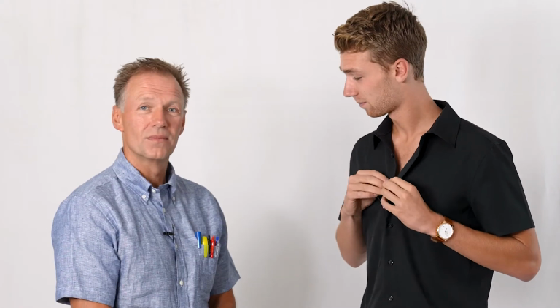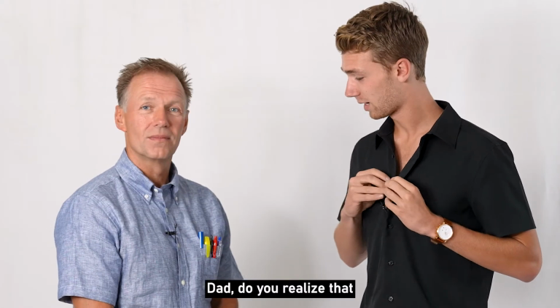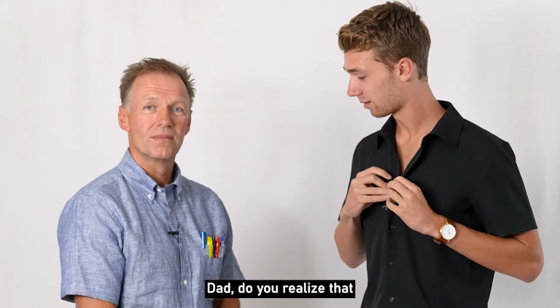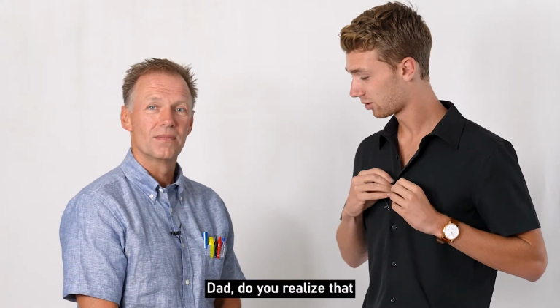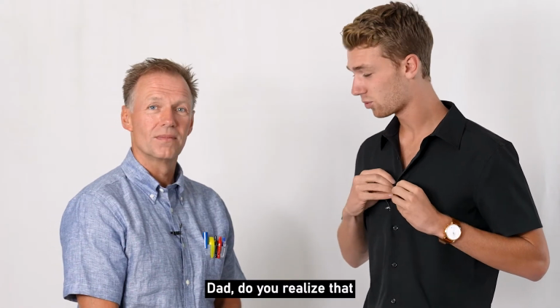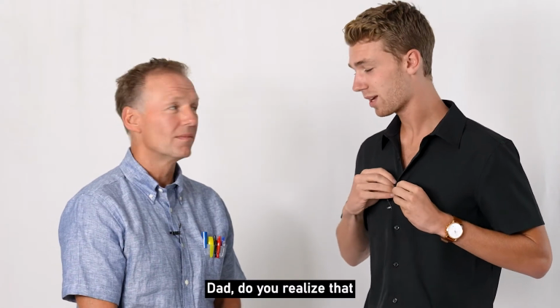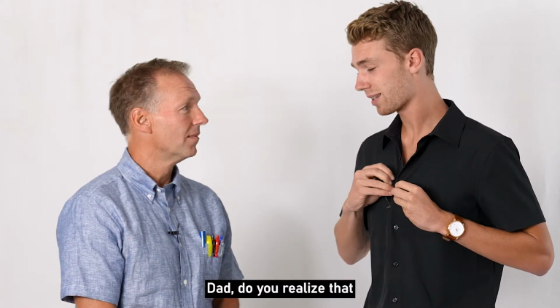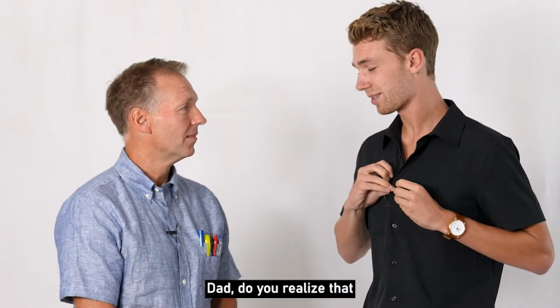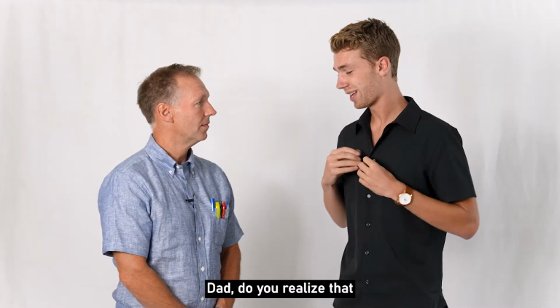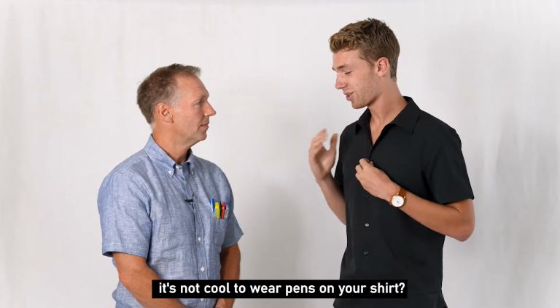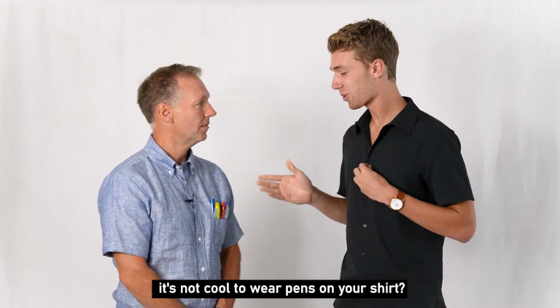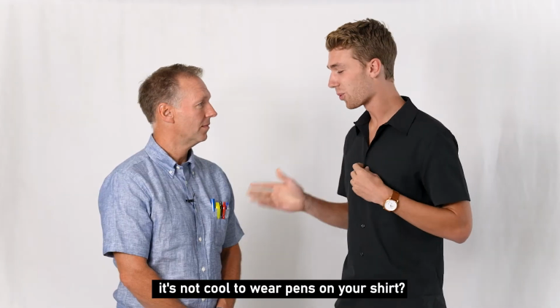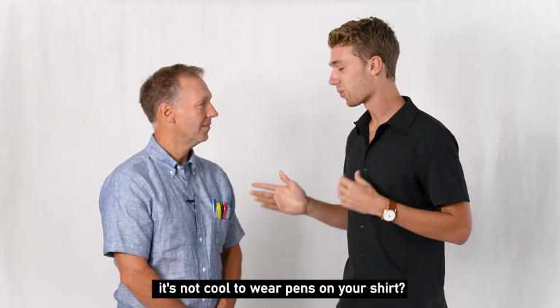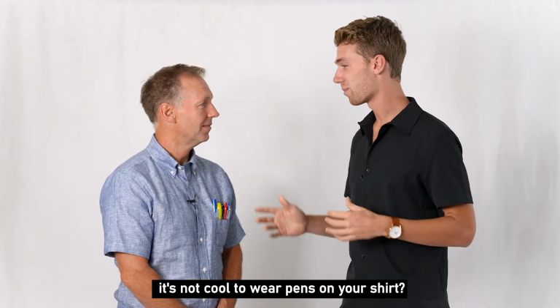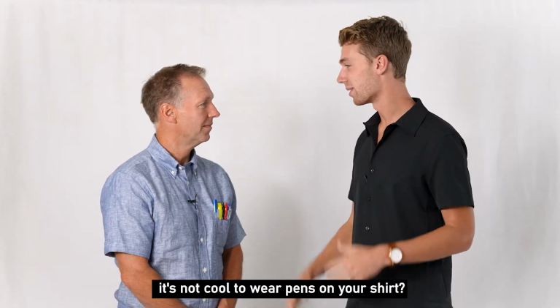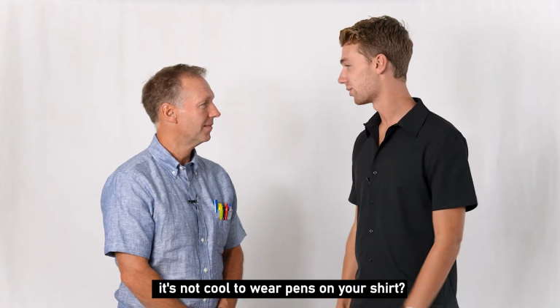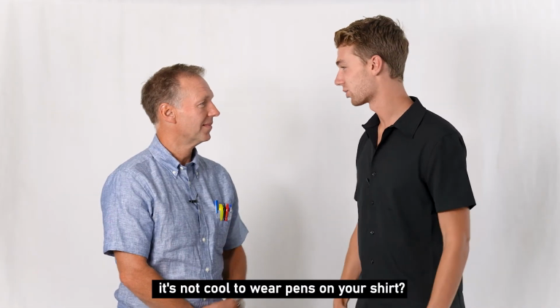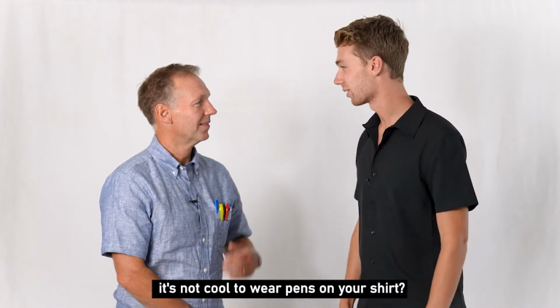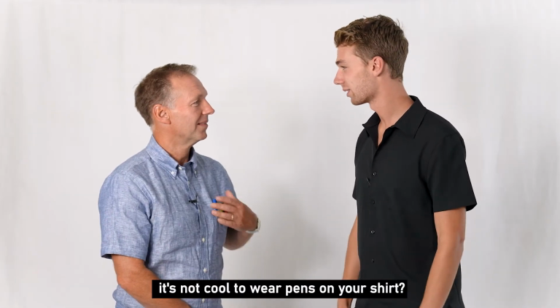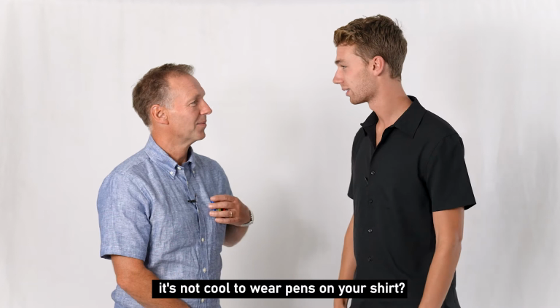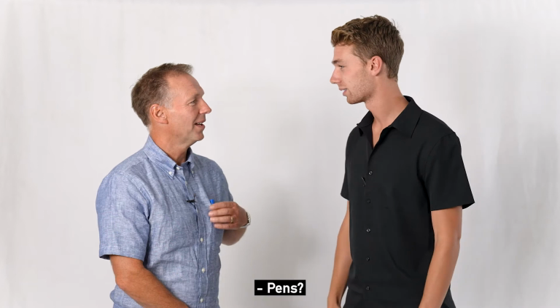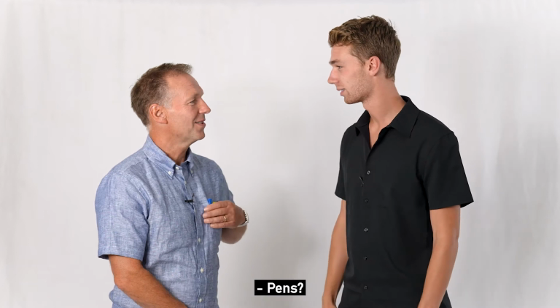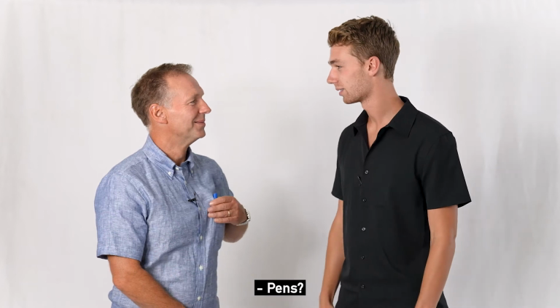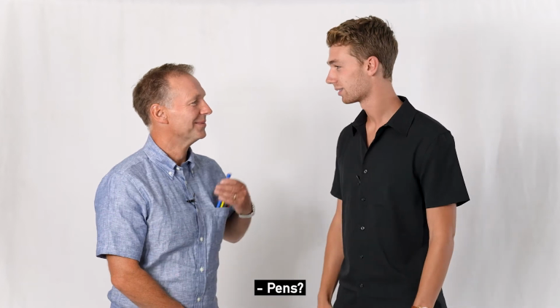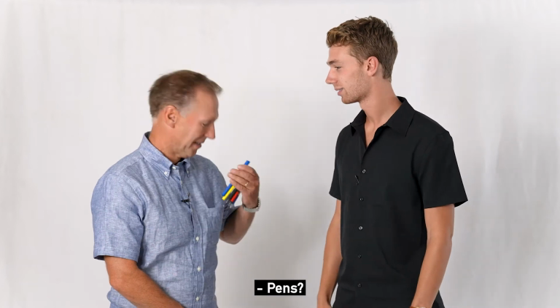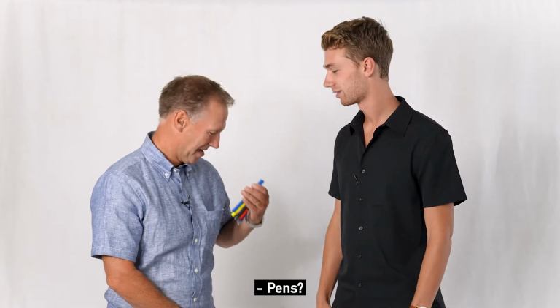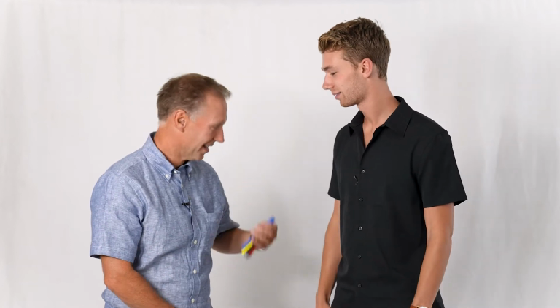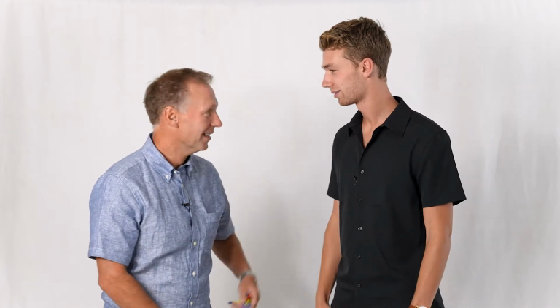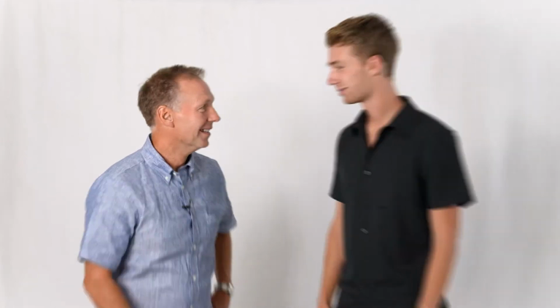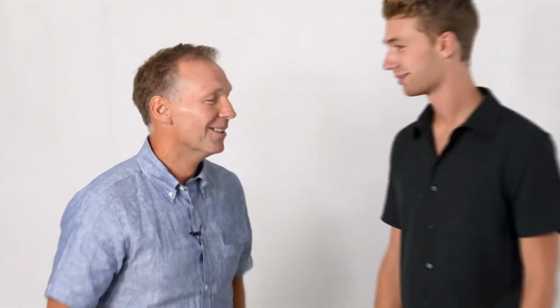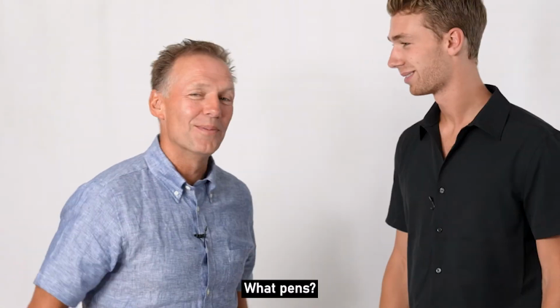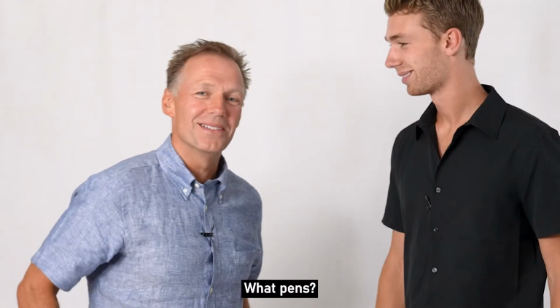Dad, do you realize that it's not cool to wear pens on your shirt? Pens? What pens?